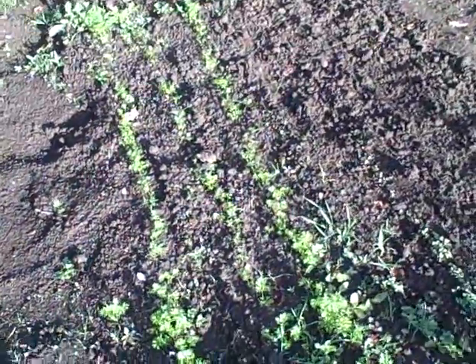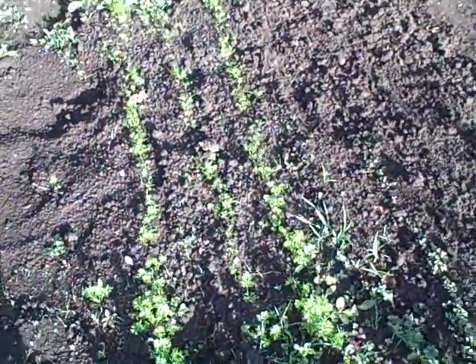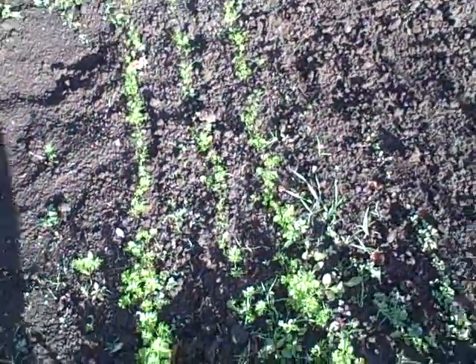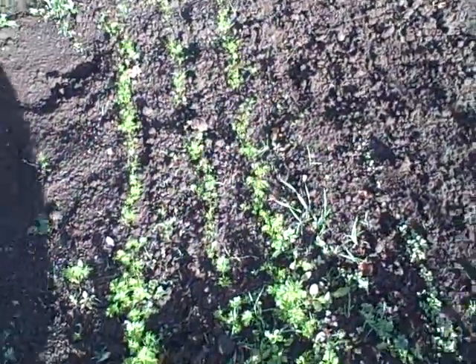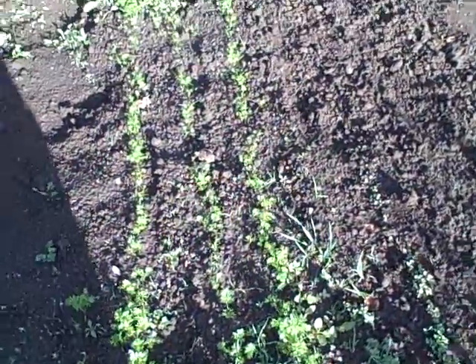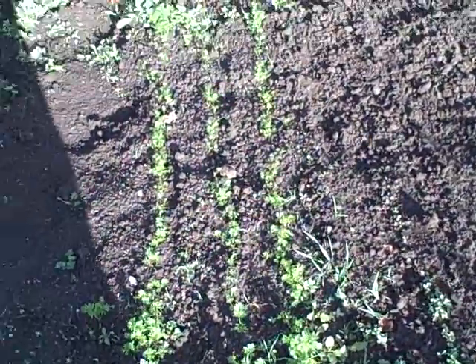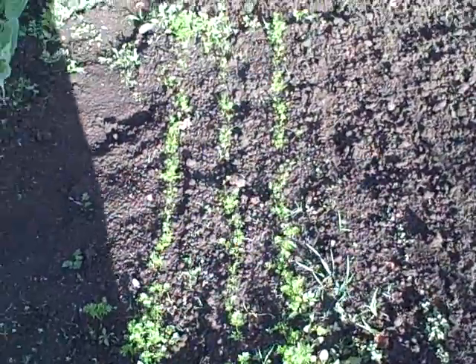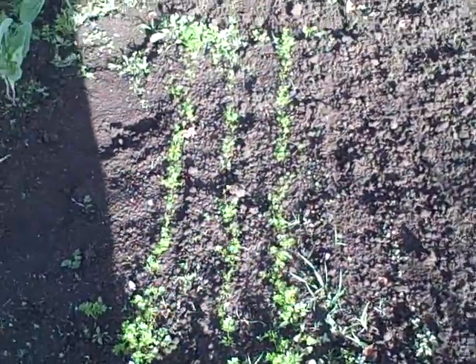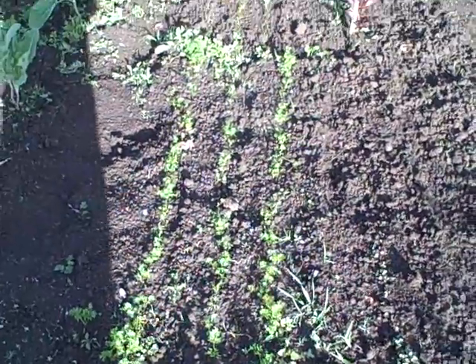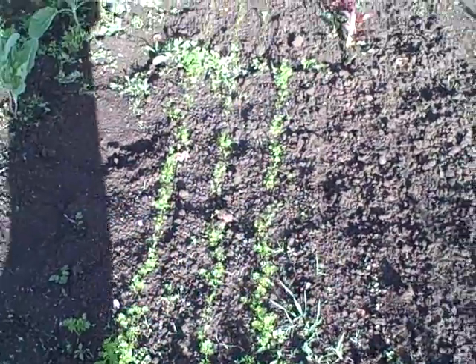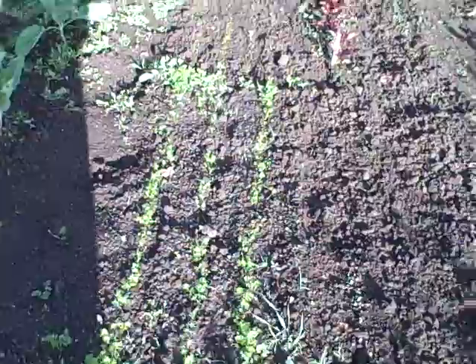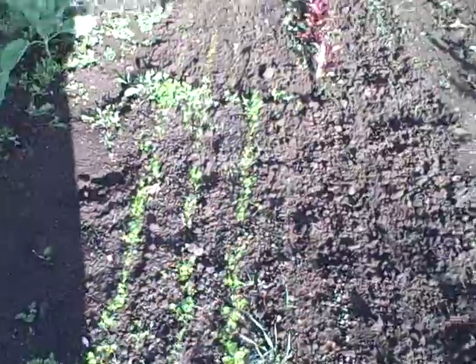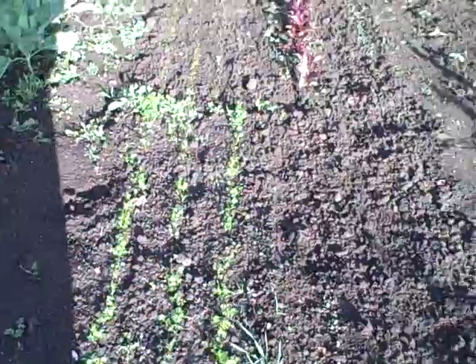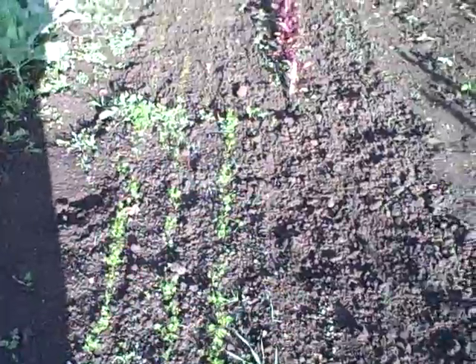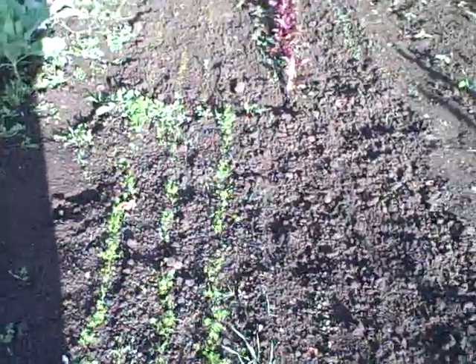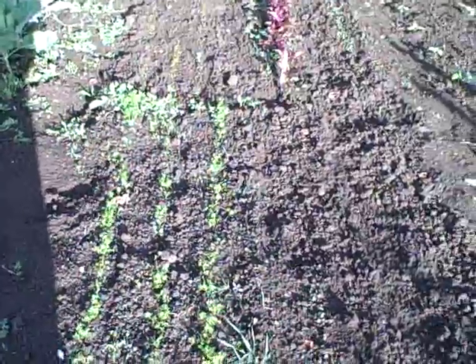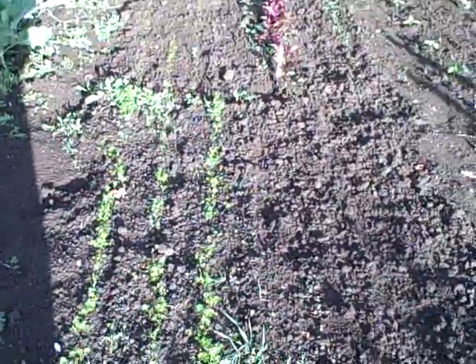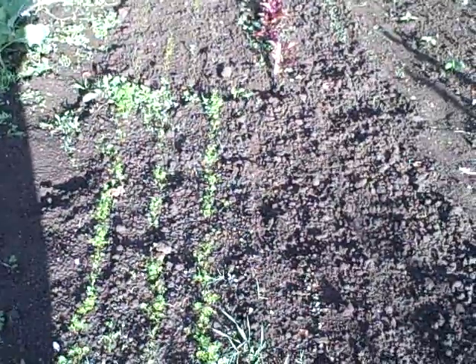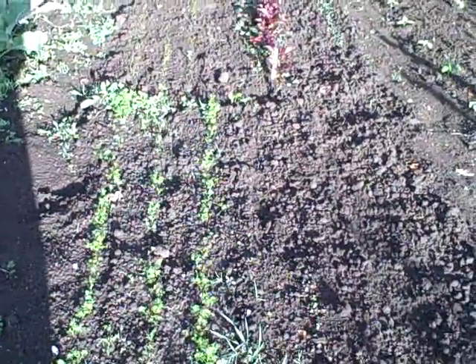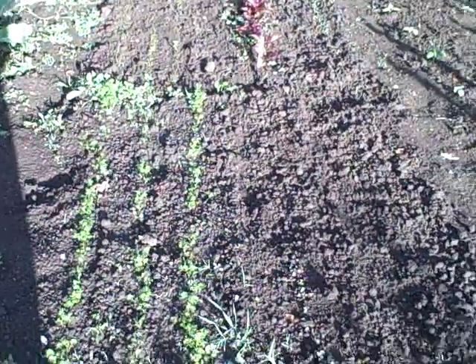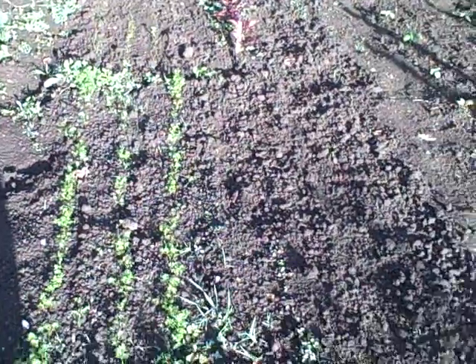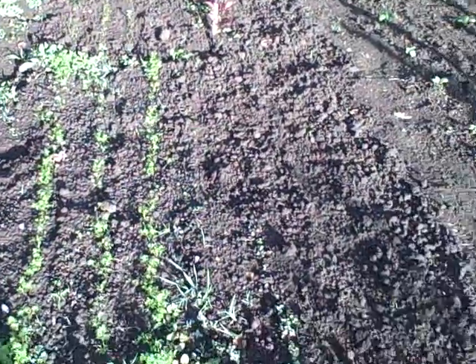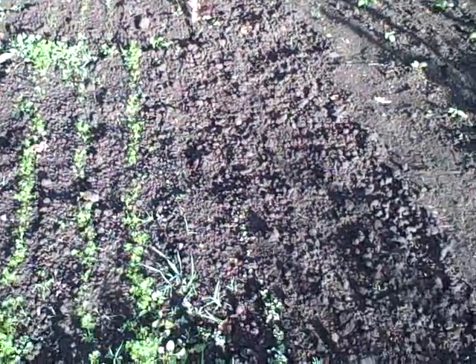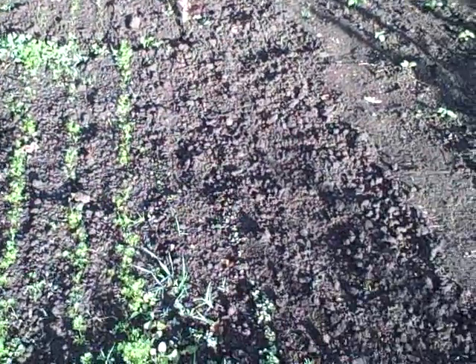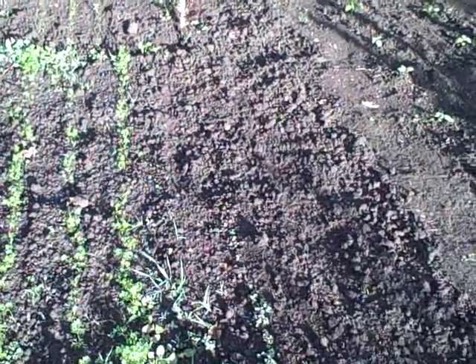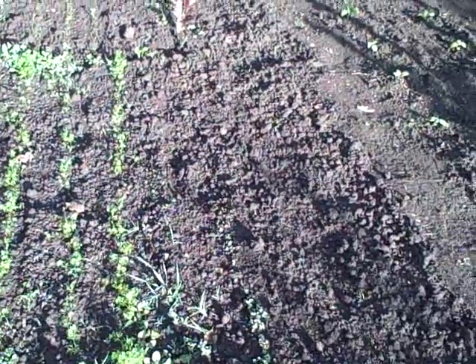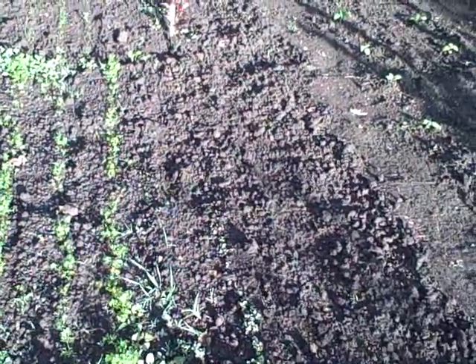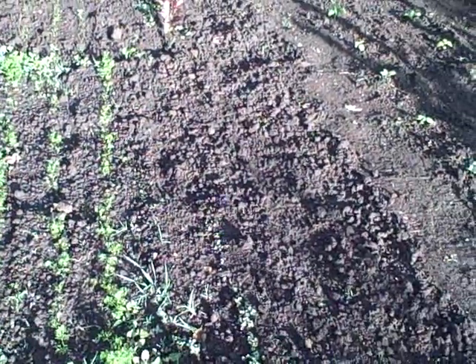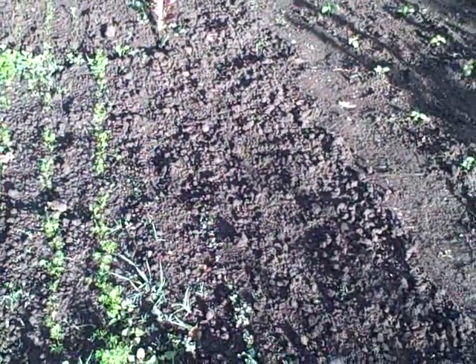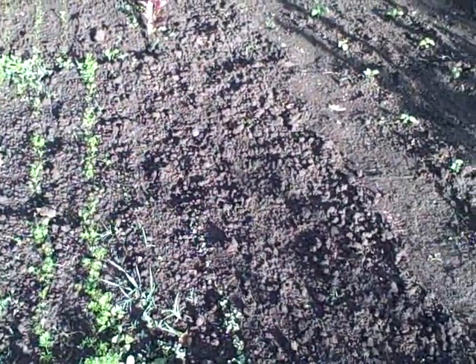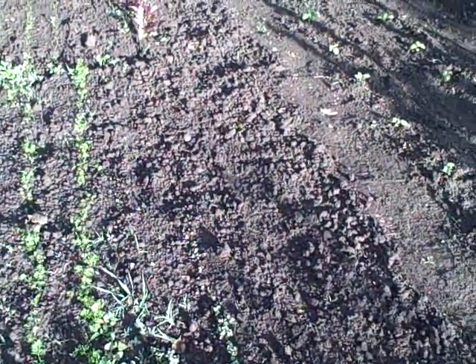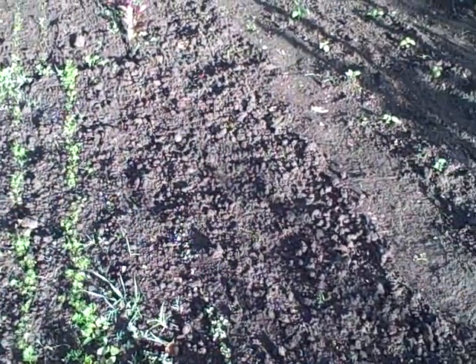Carrots going in here. Beets, radishes, kohlrabi, bok choy.